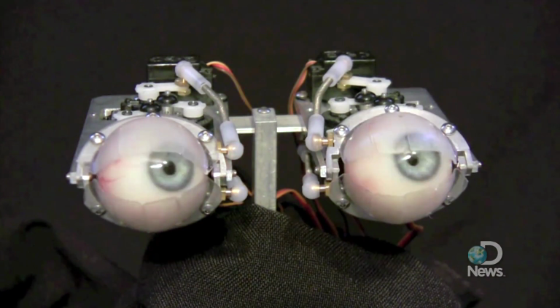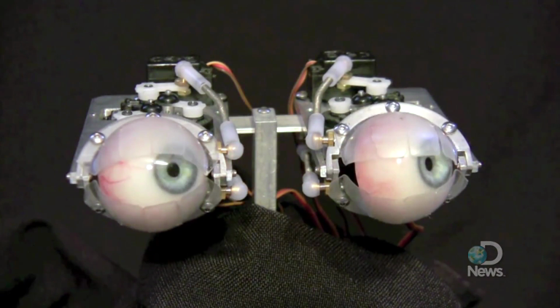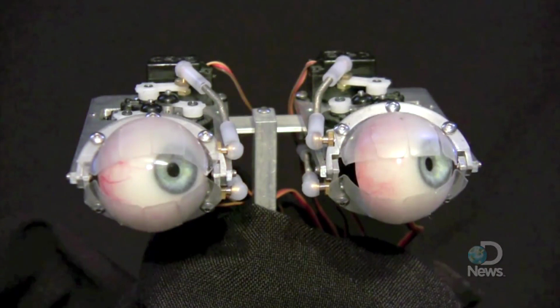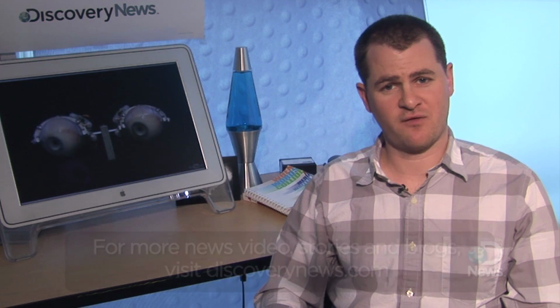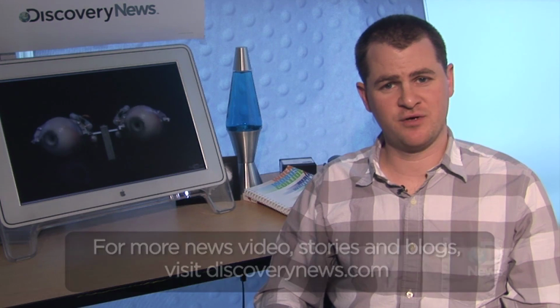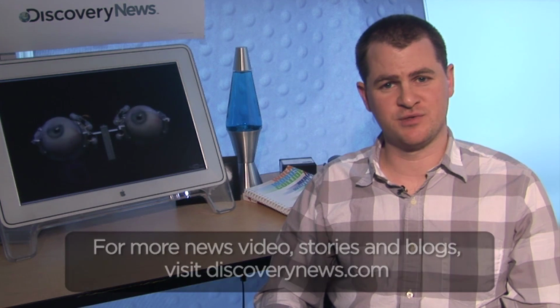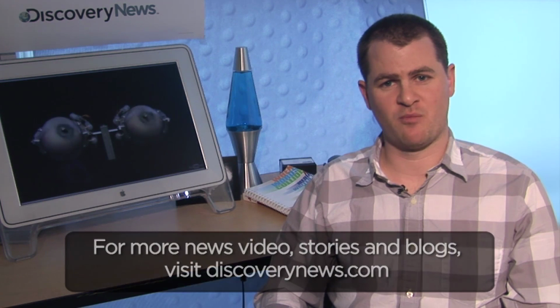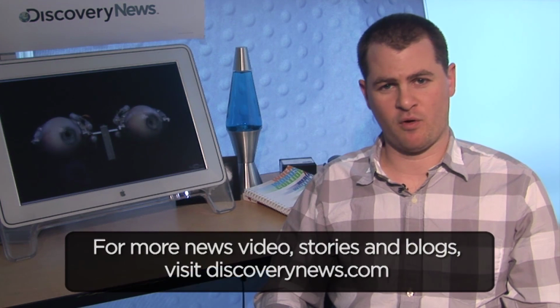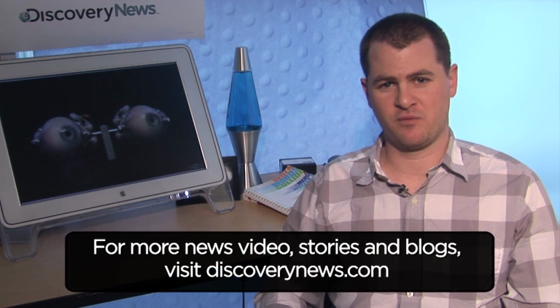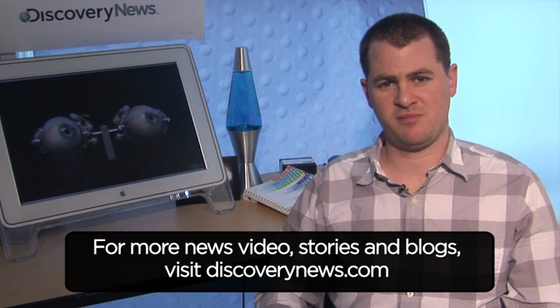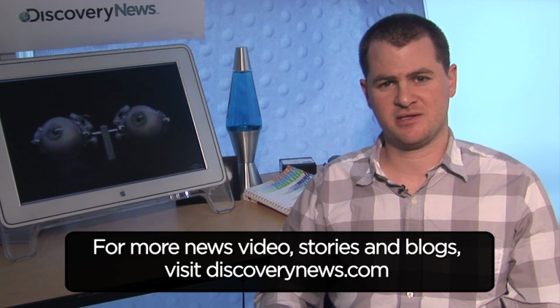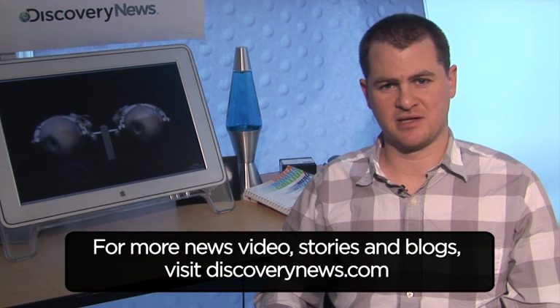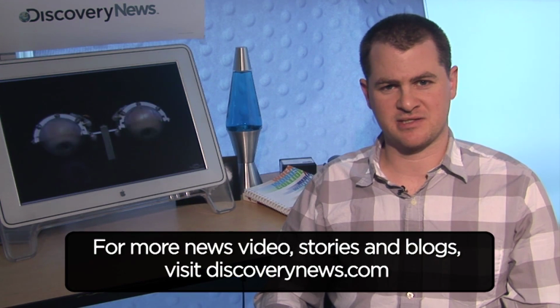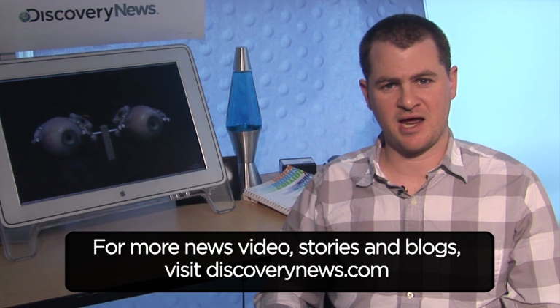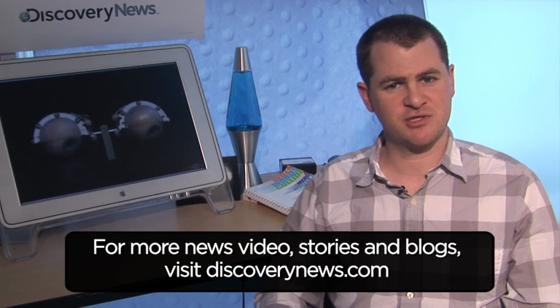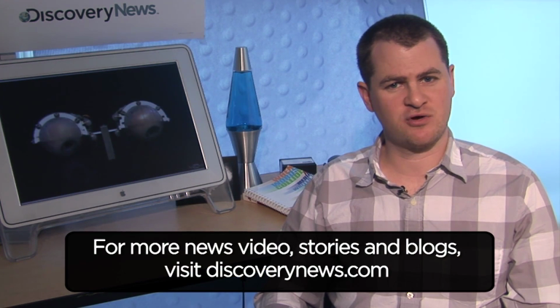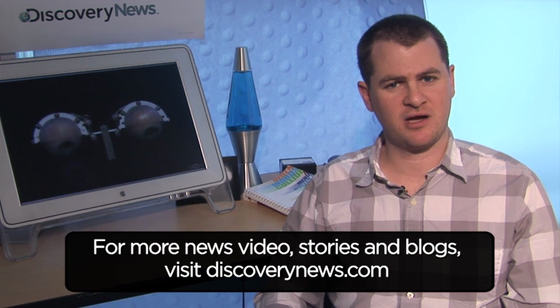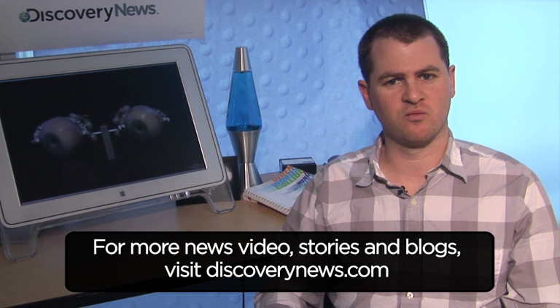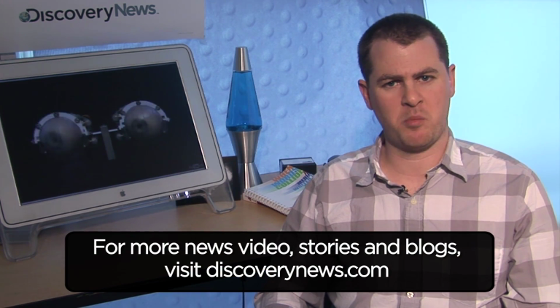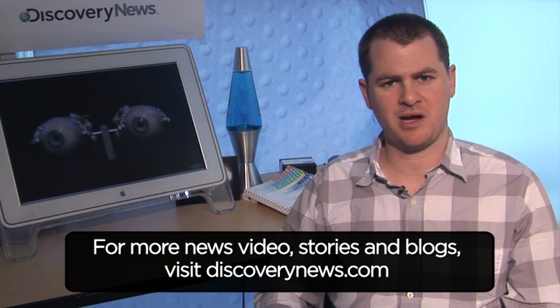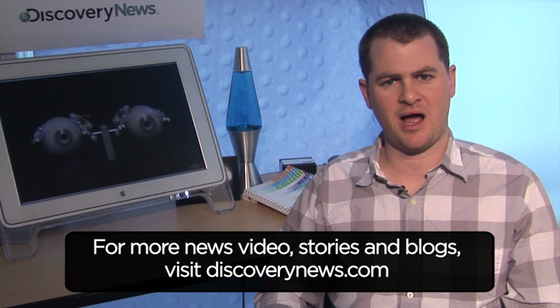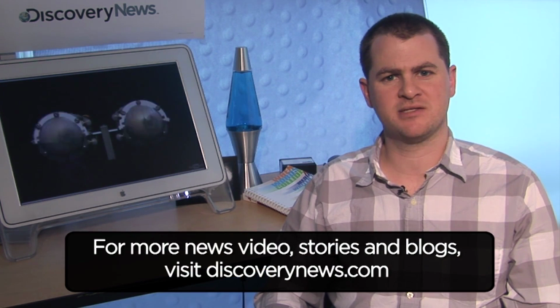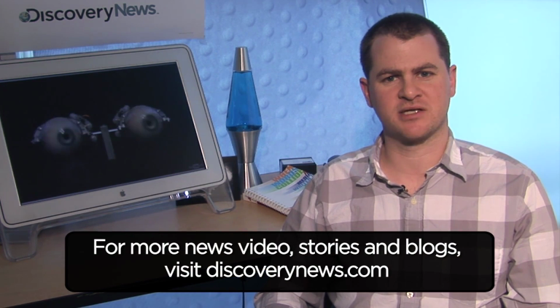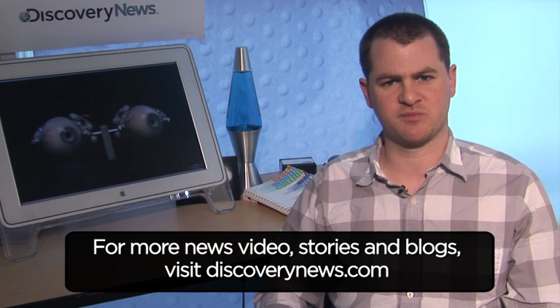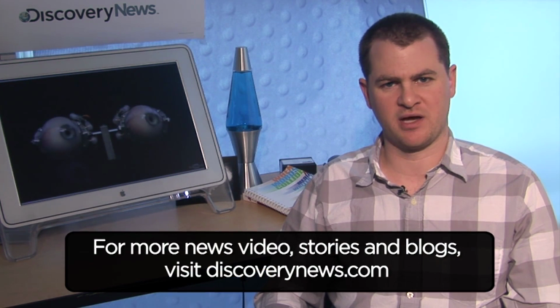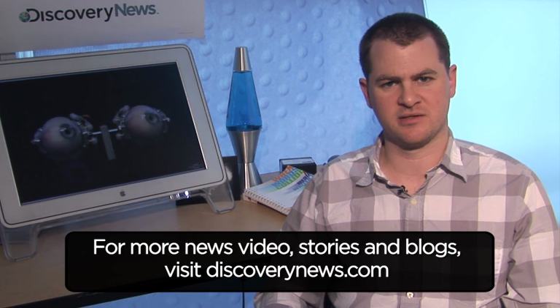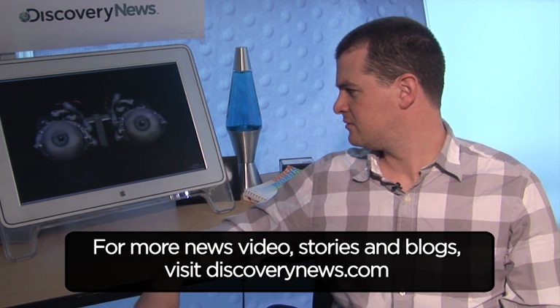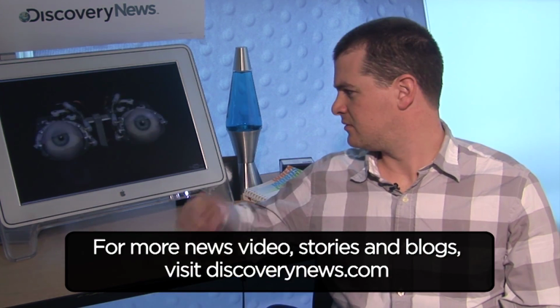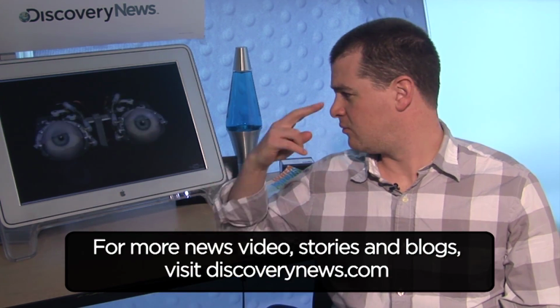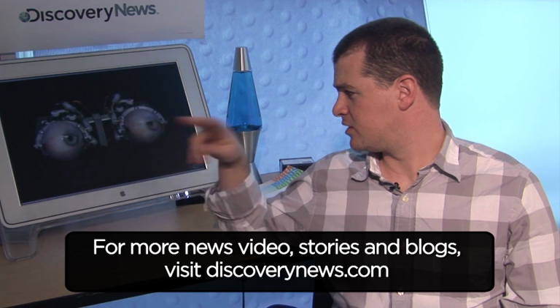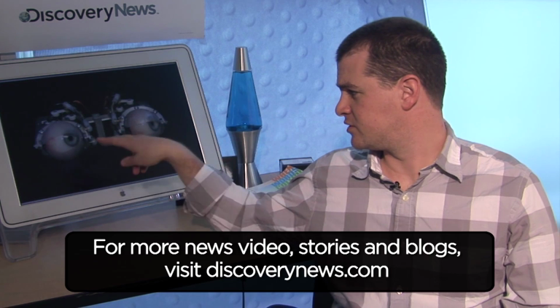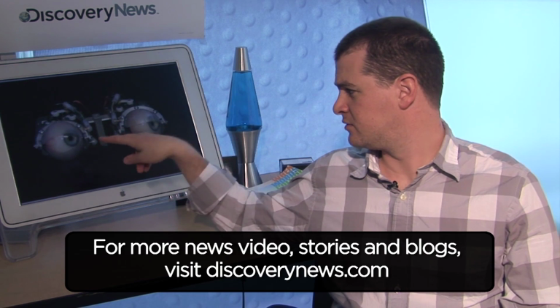For Discovery News, I'm Jorge Ribas, and that's Animatronic Robot Eyes Explained. I'm watching you.